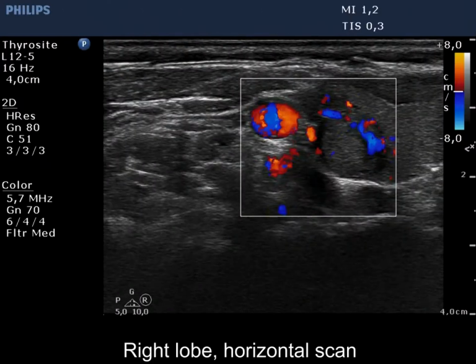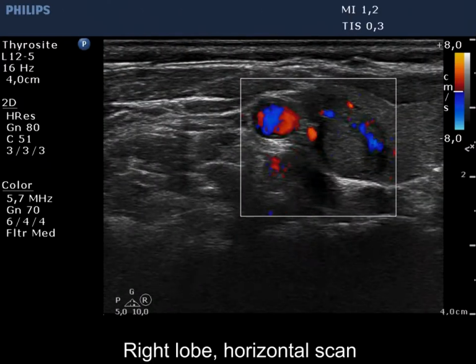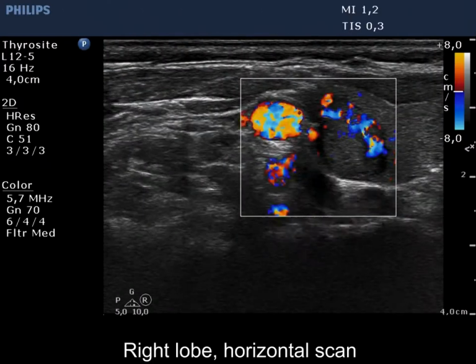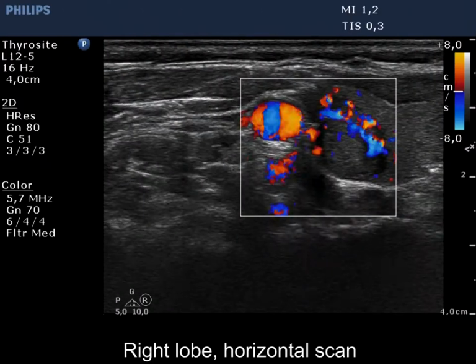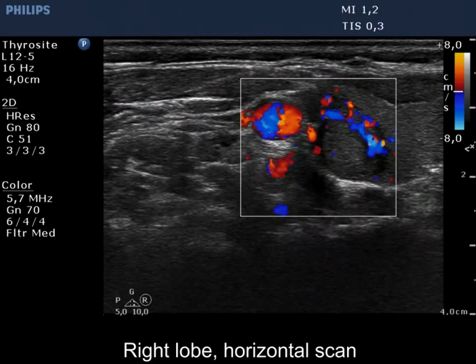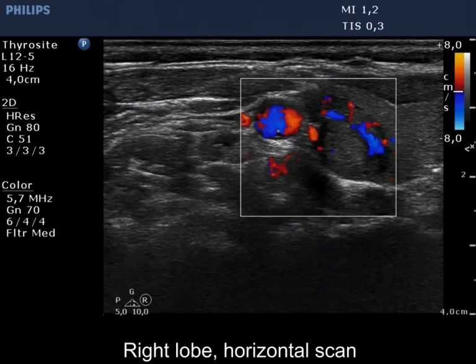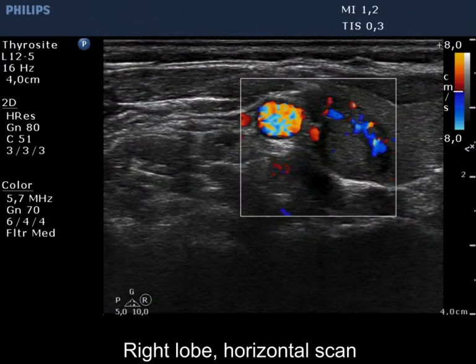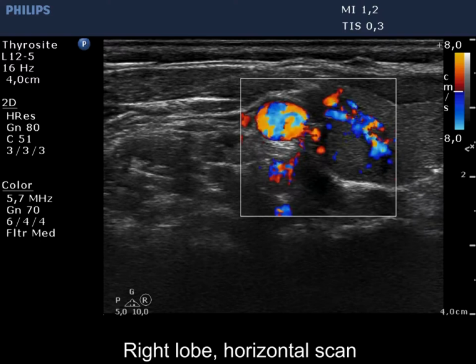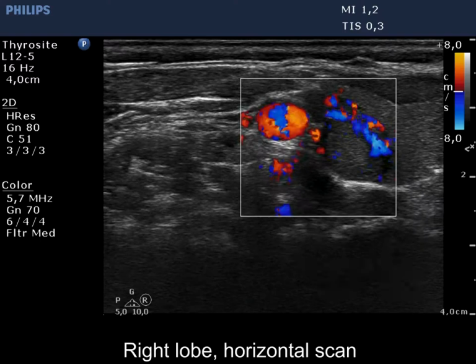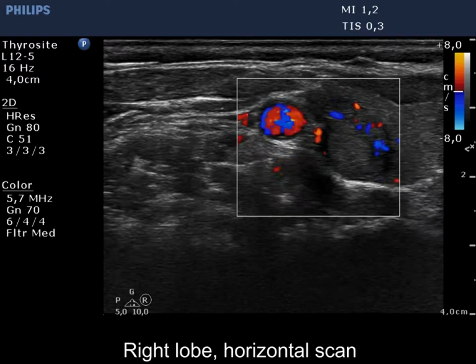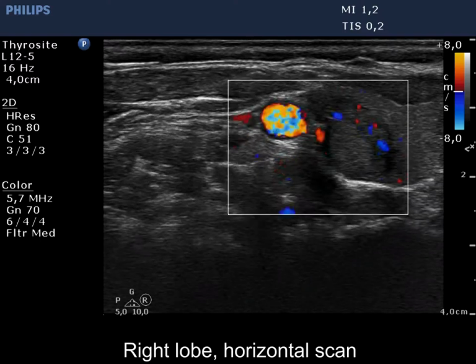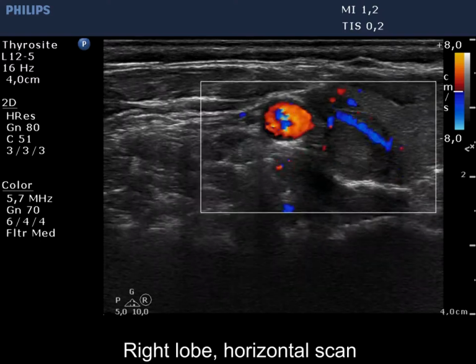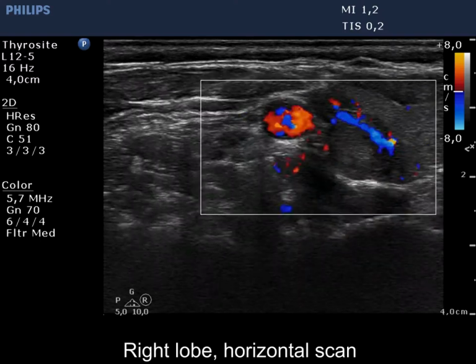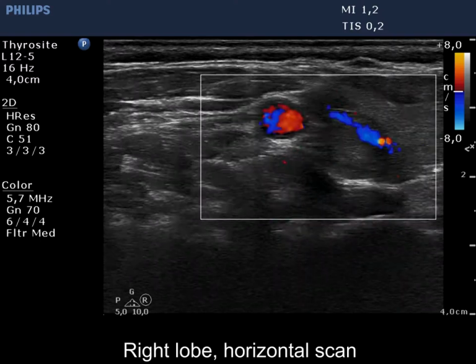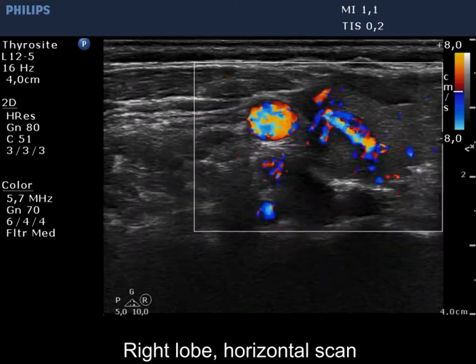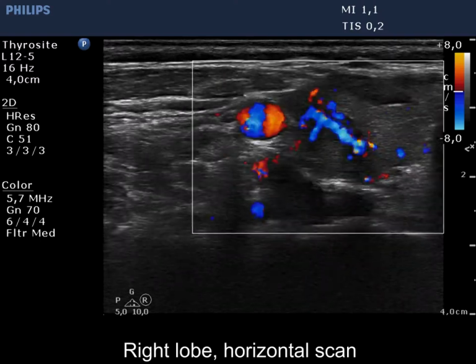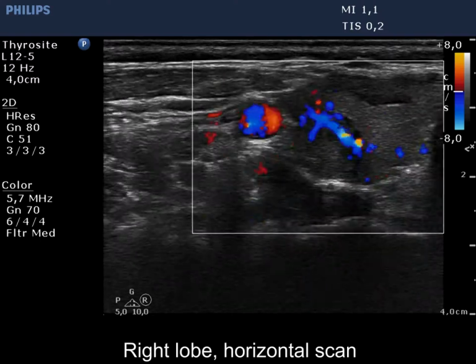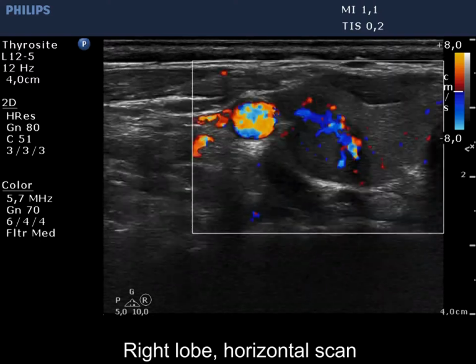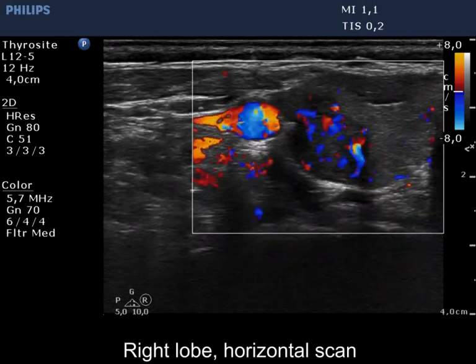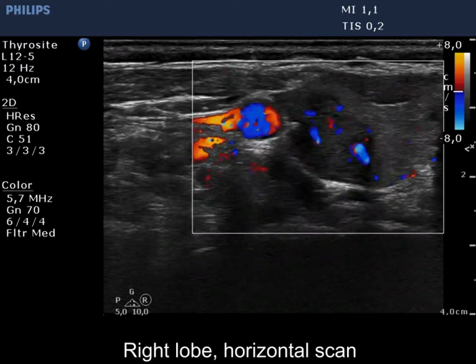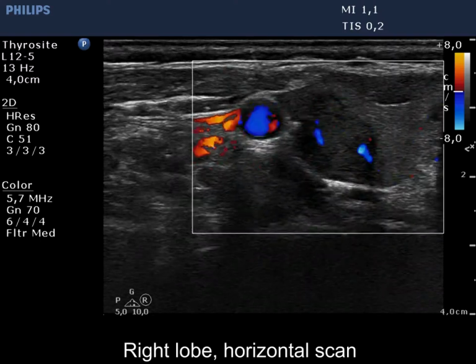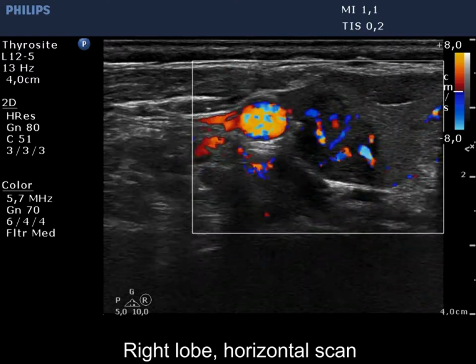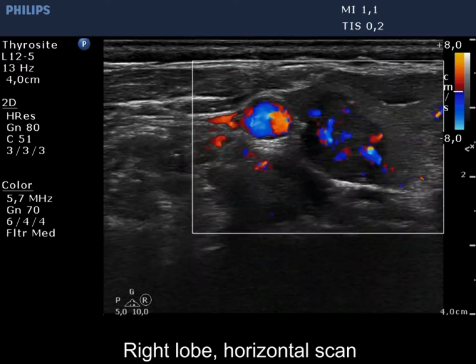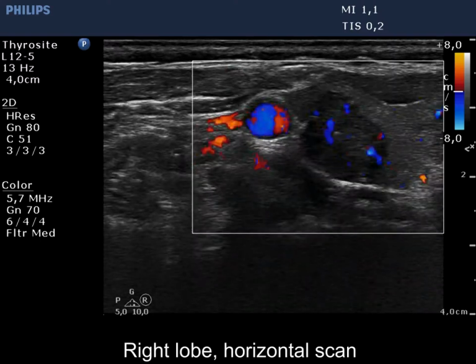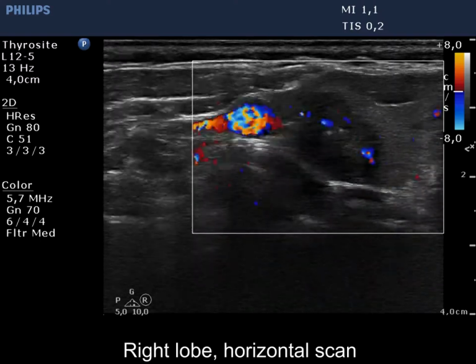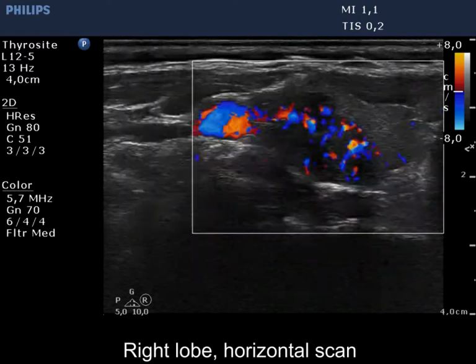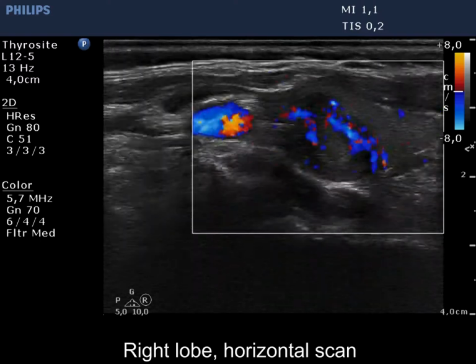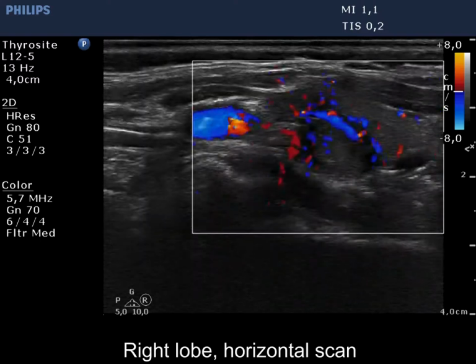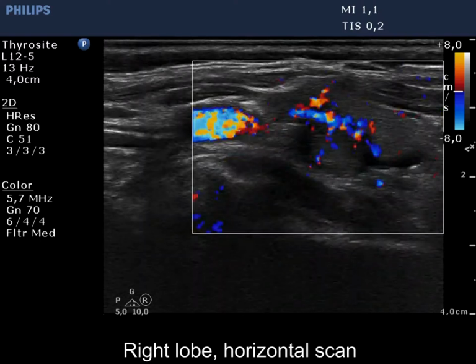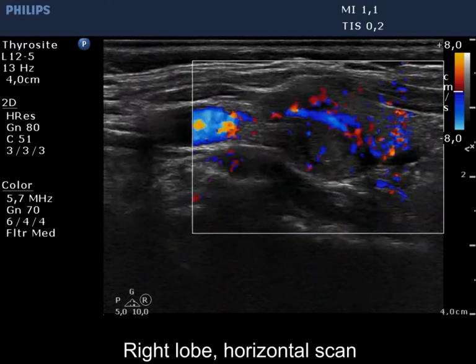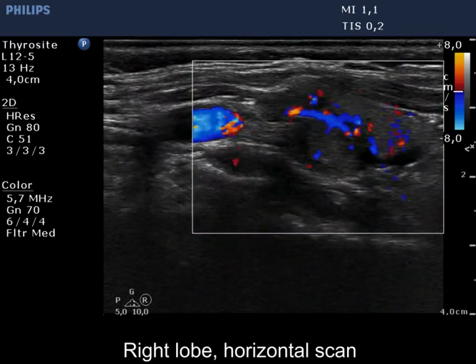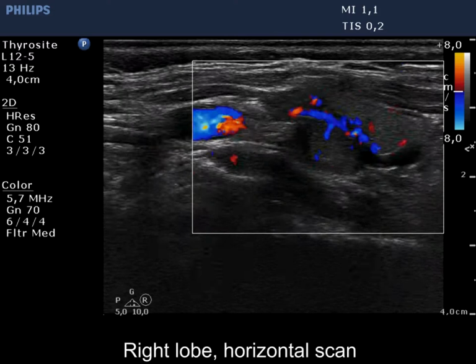First, we present the color Doppler examination which demonstrates an irregularly increased intranodular blood flow.